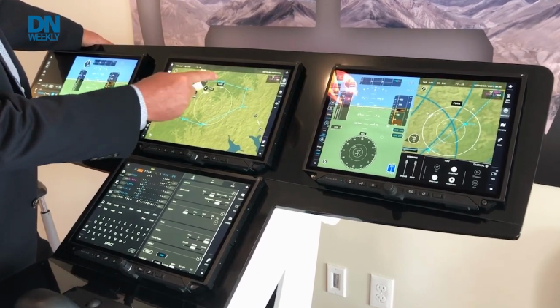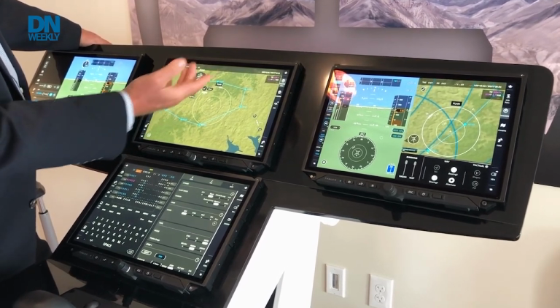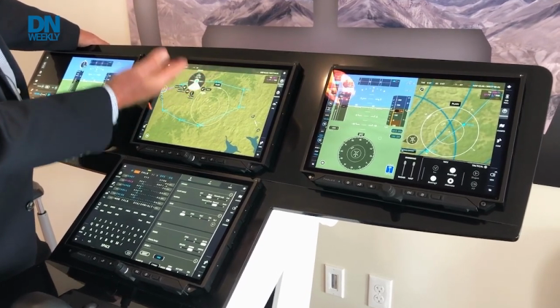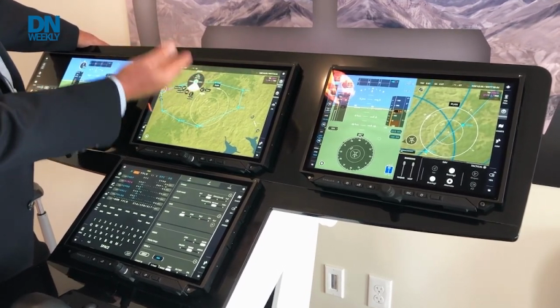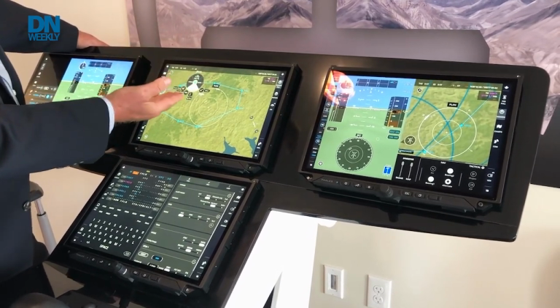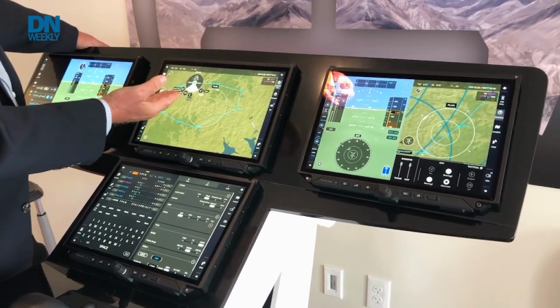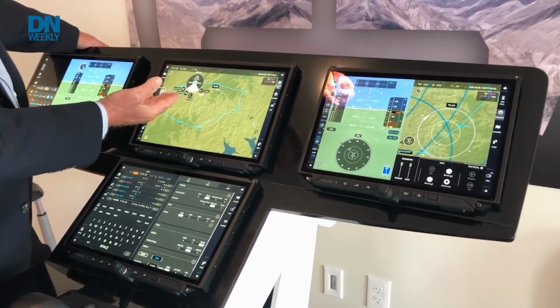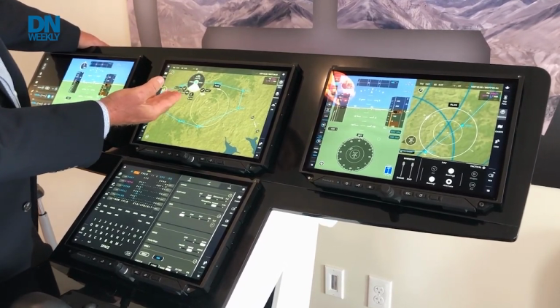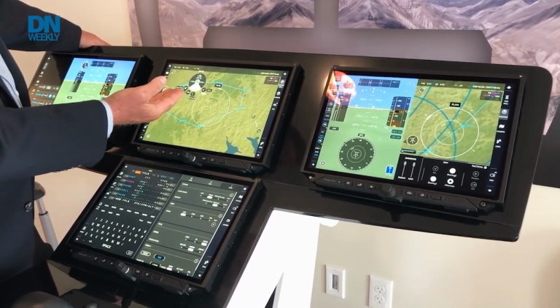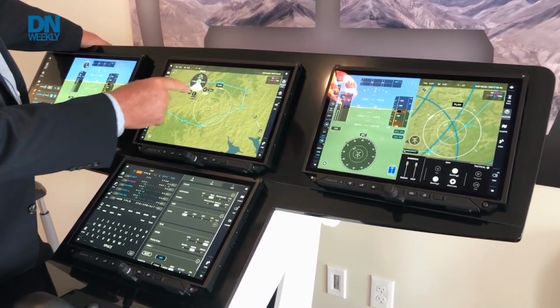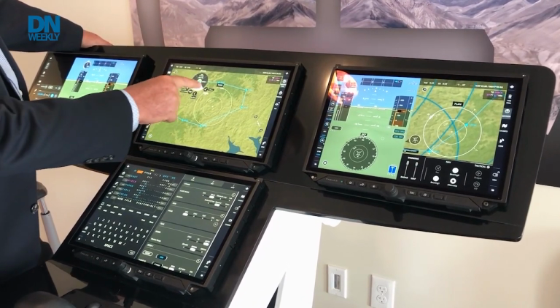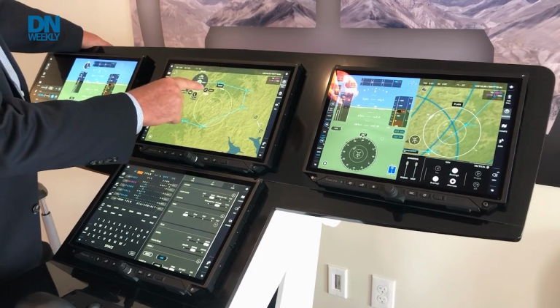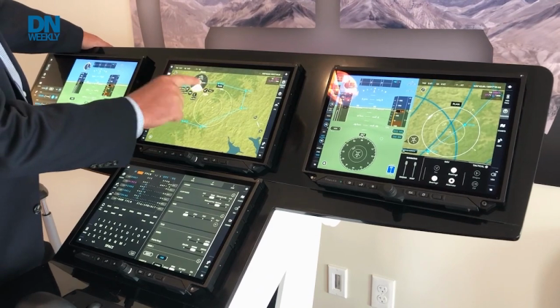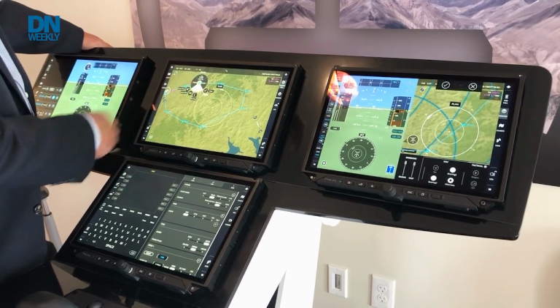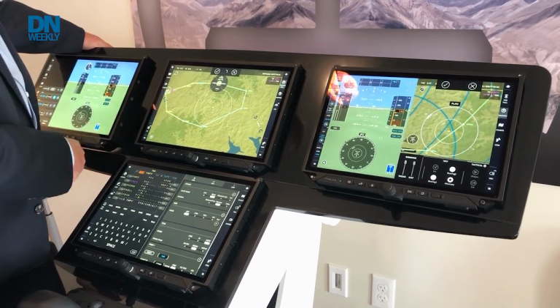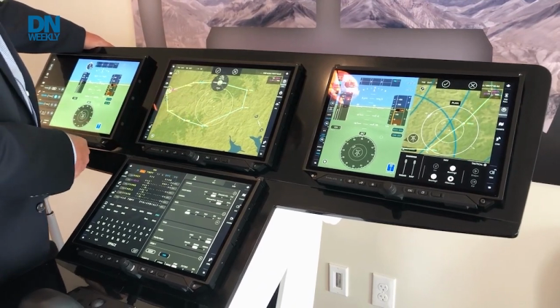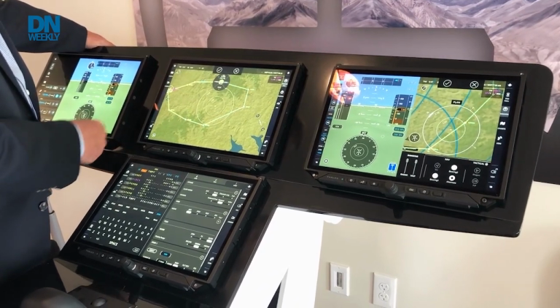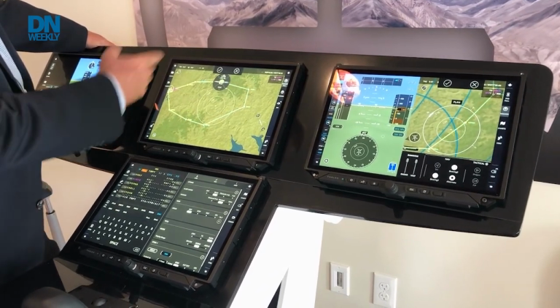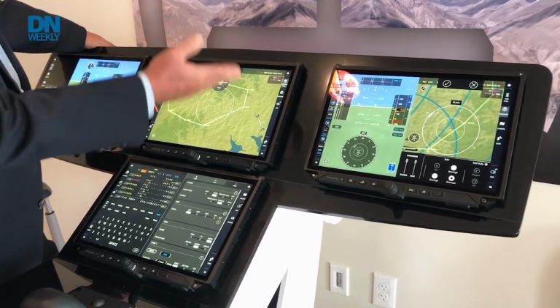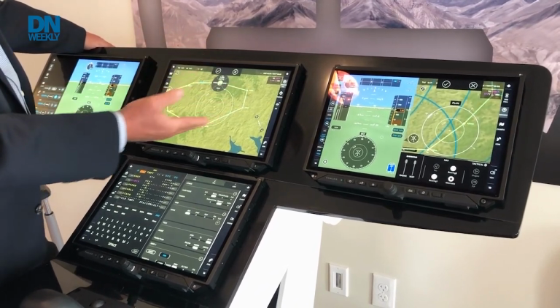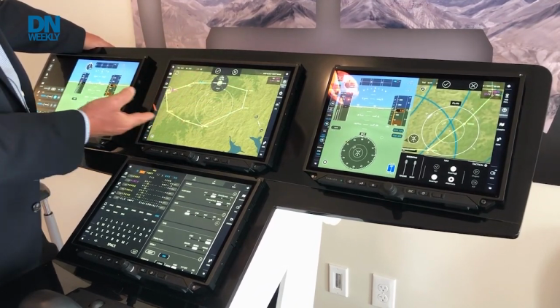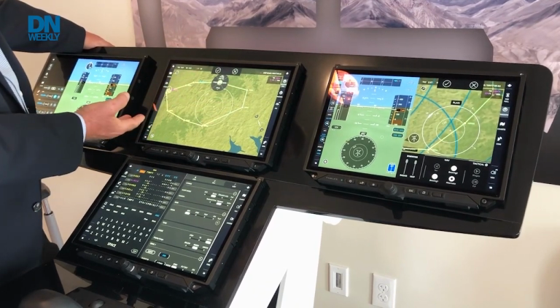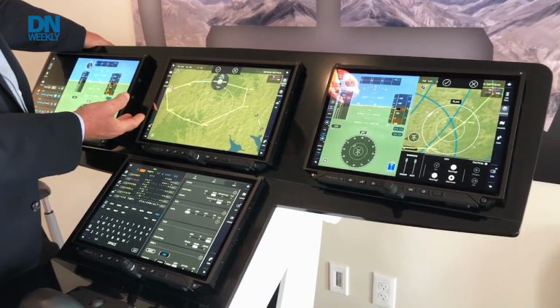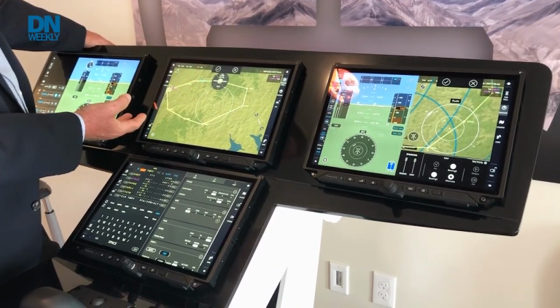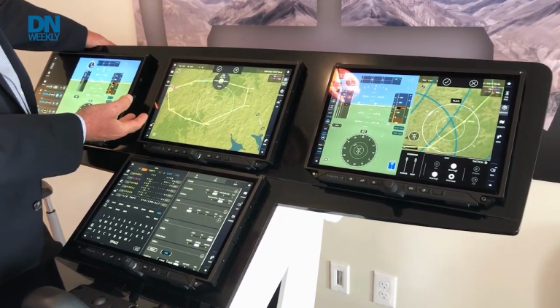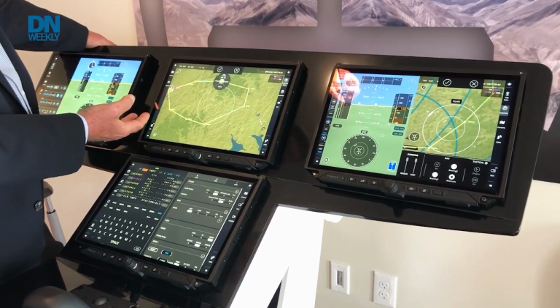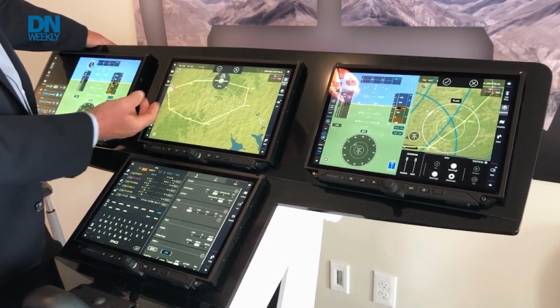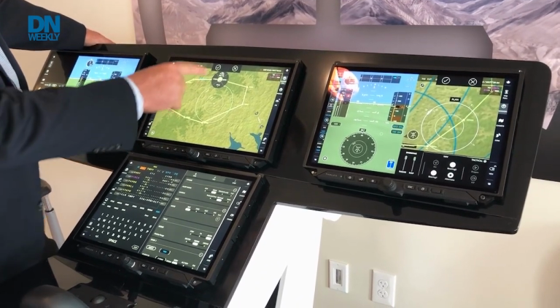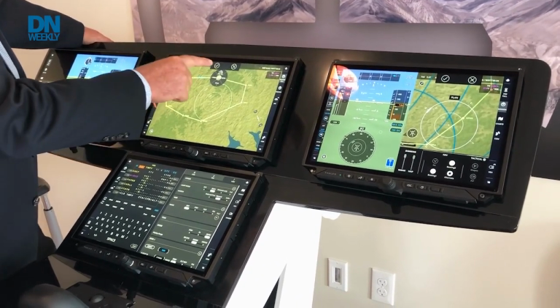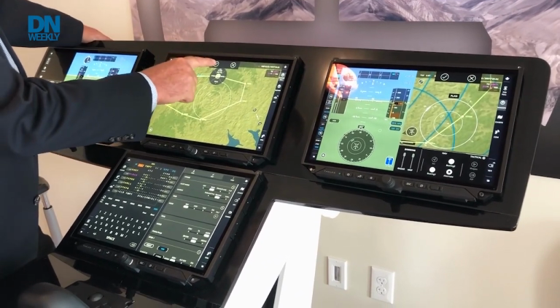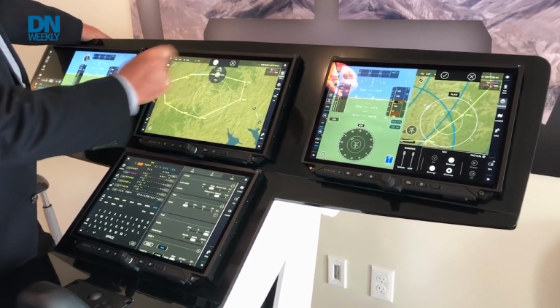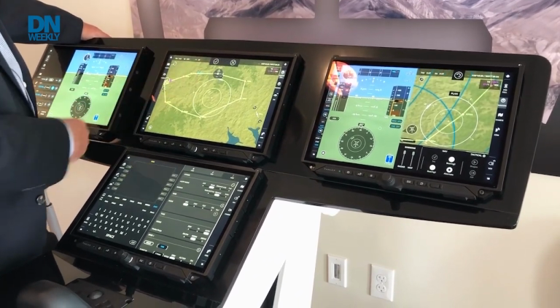In this case we're going to remove a waypoint from our flight plan. We can just hit clear — it proposes the new flight plan and we accept that.